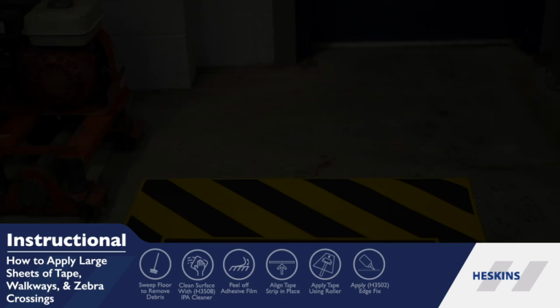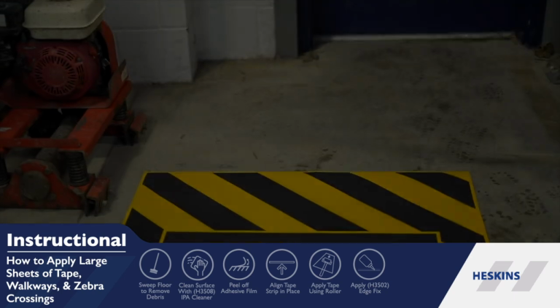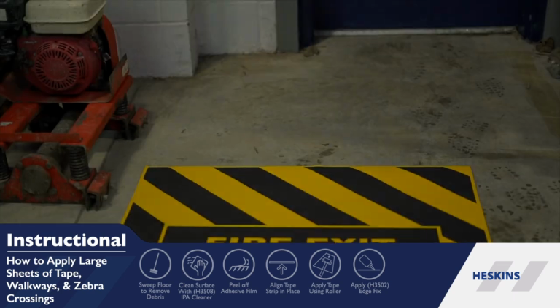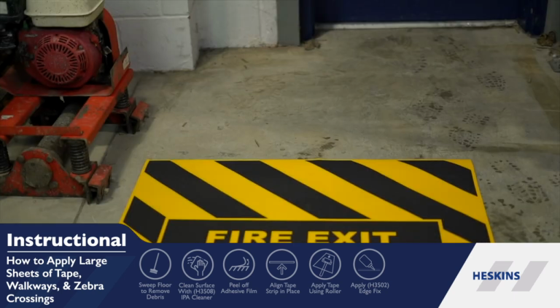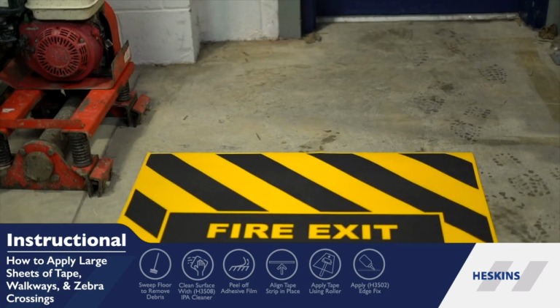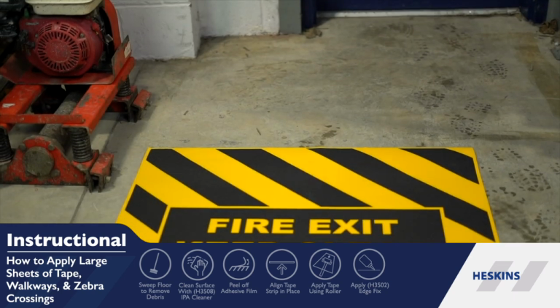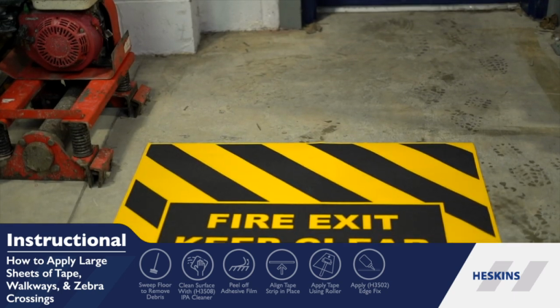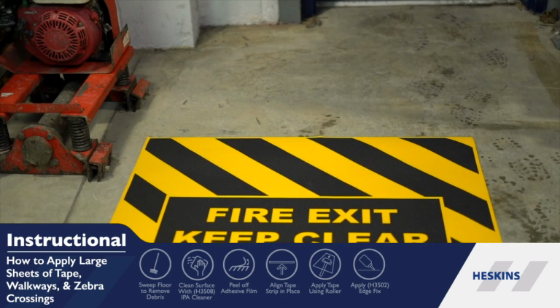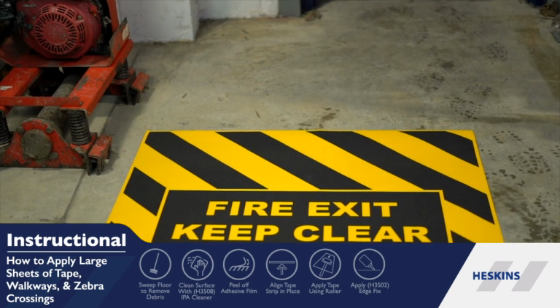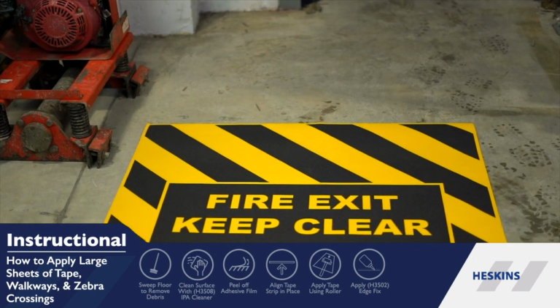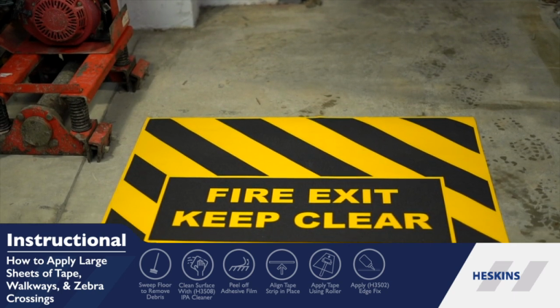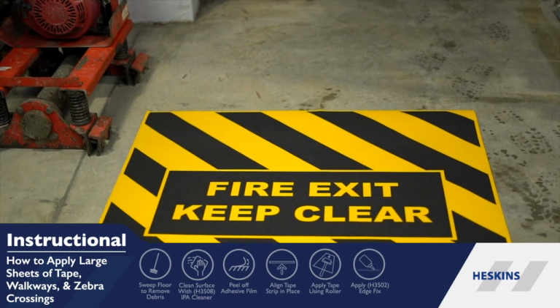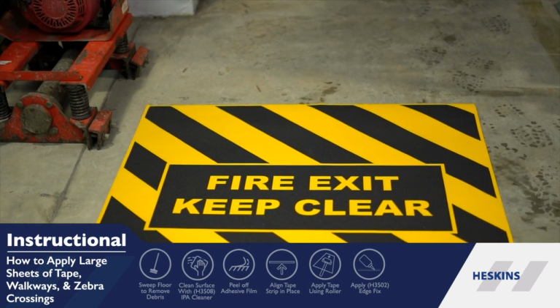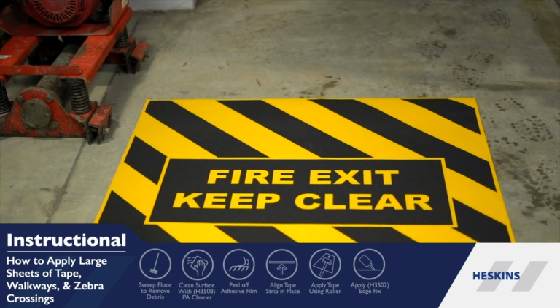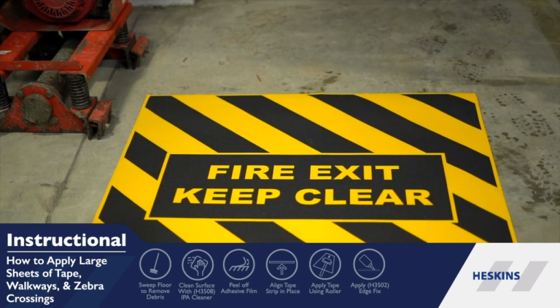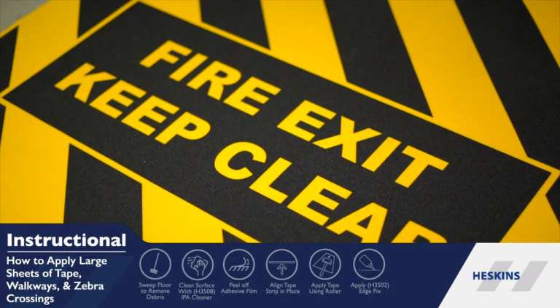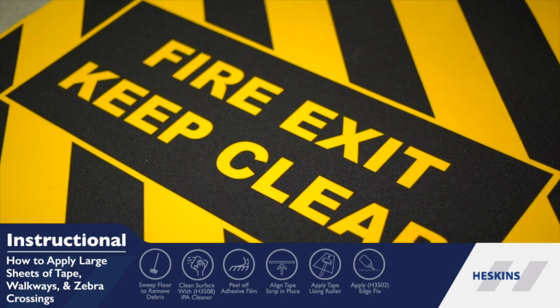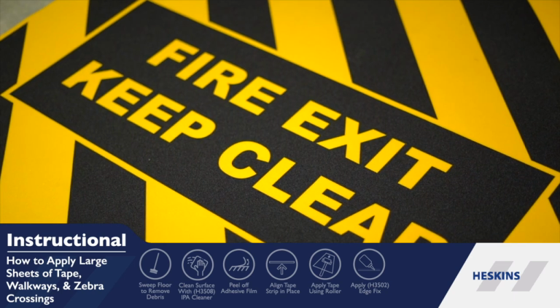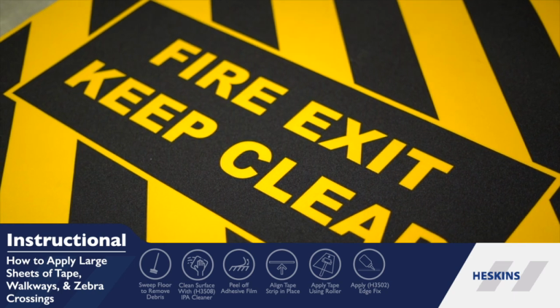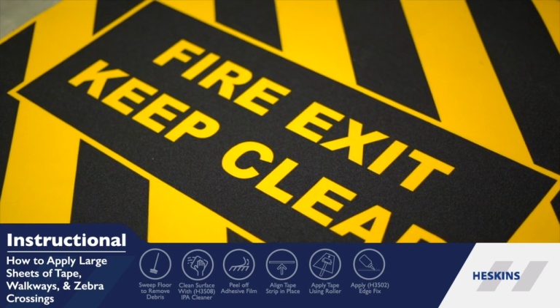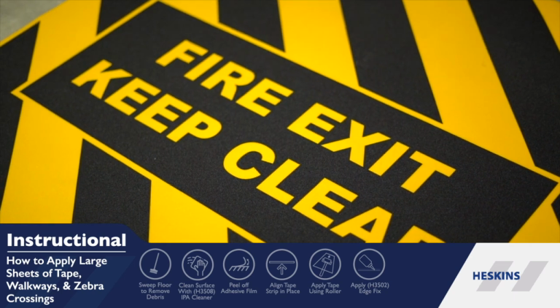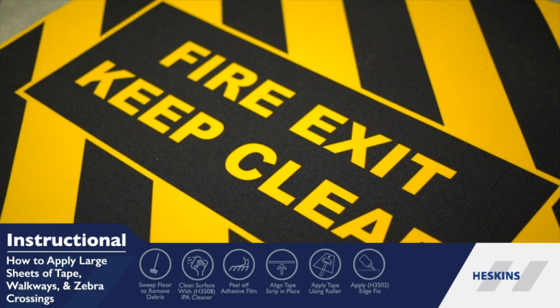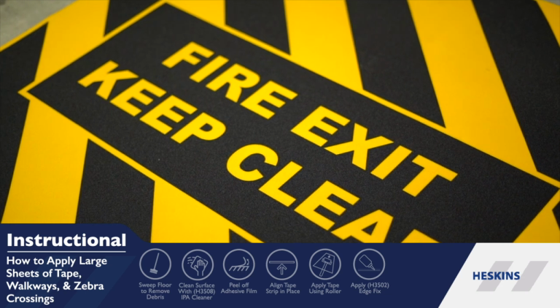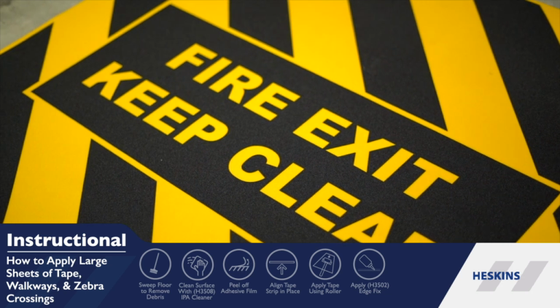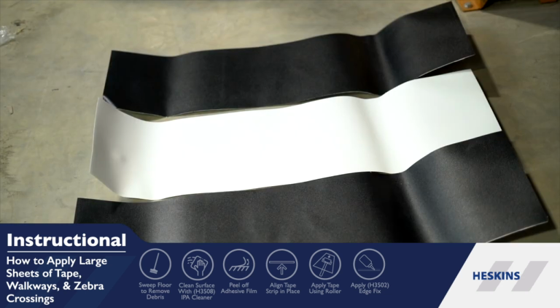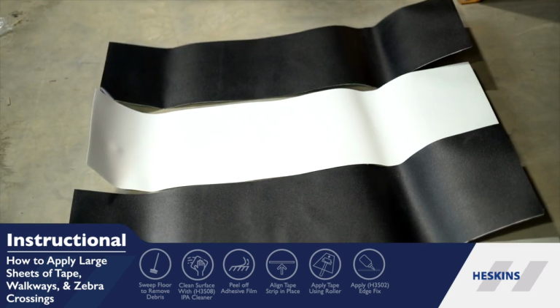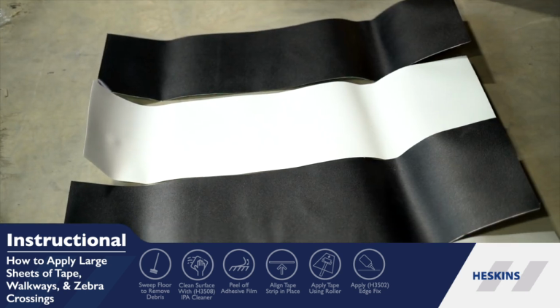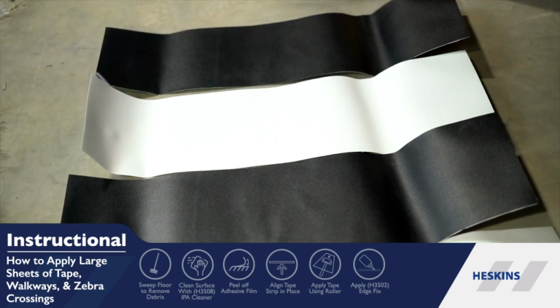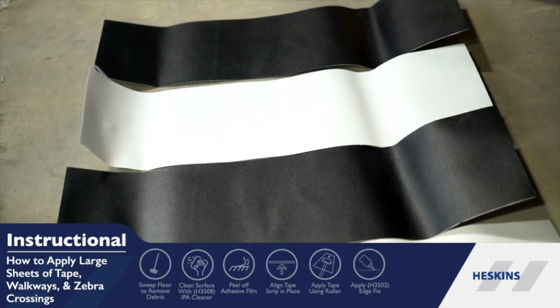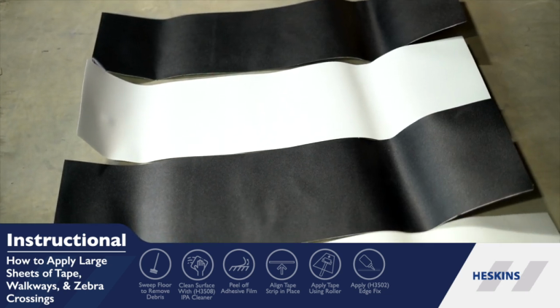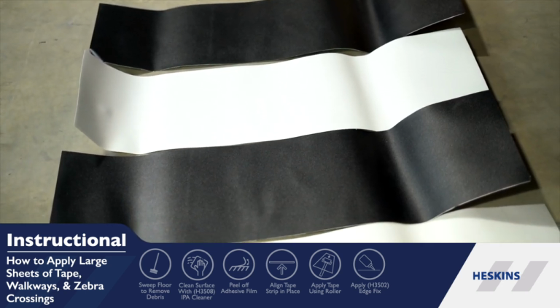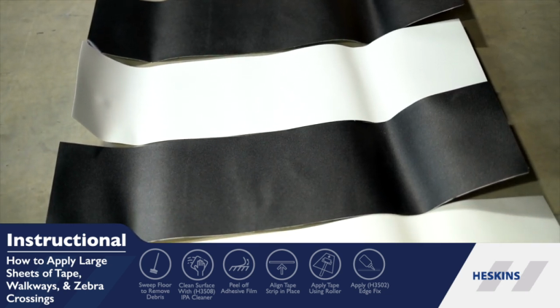At Heskins, our wide range of tapes can create walkways. Zebra crossings and fire exit floor signs are also available.